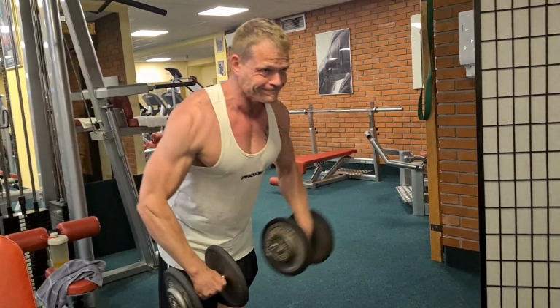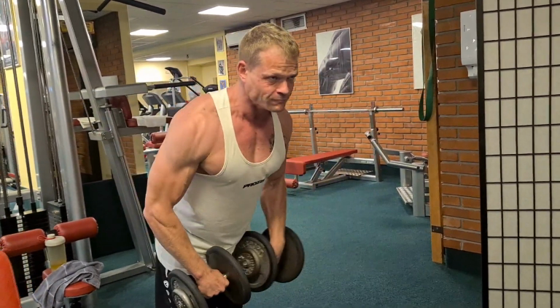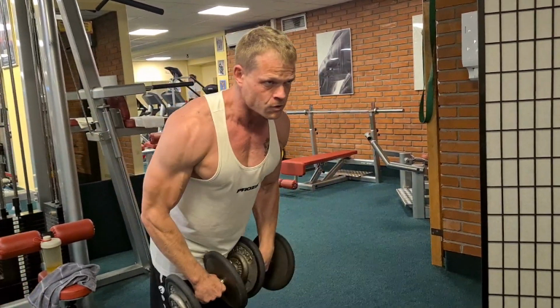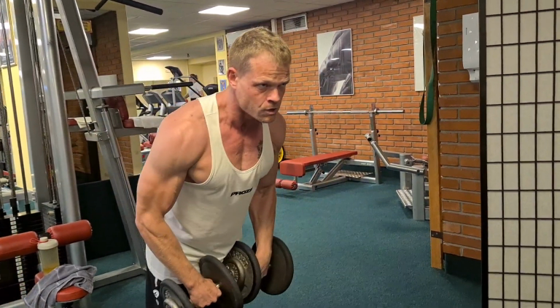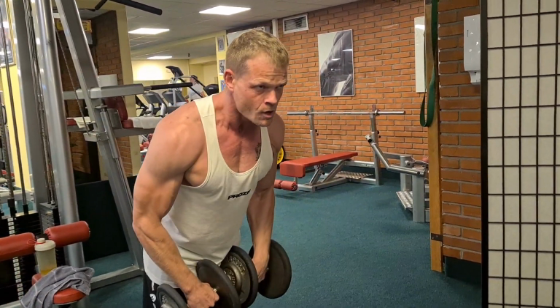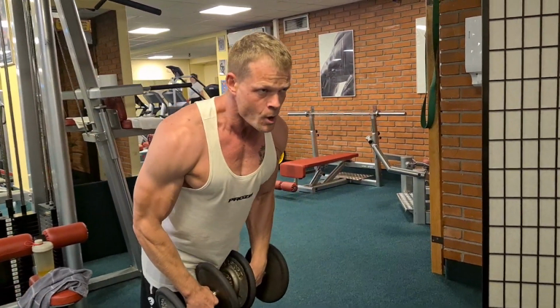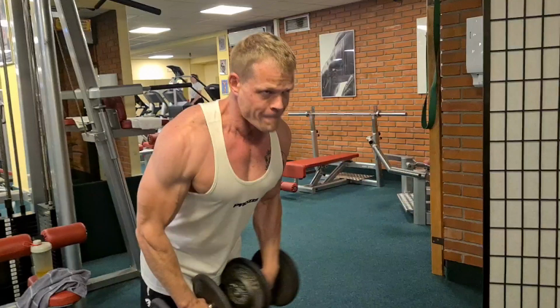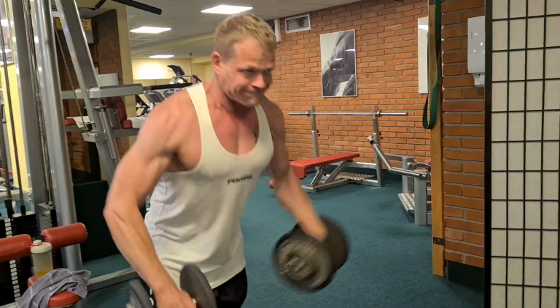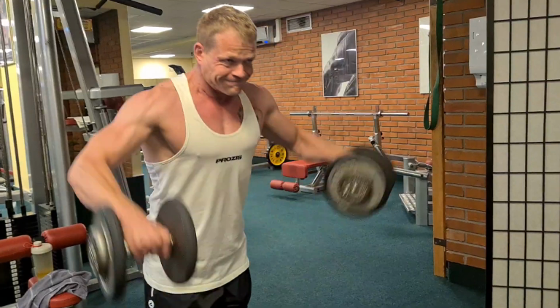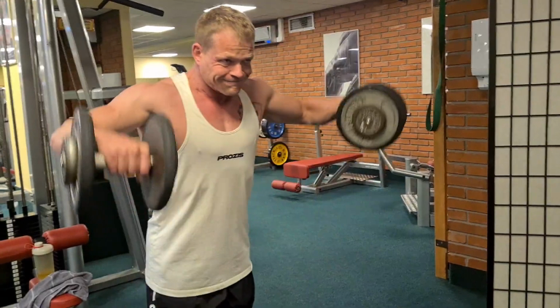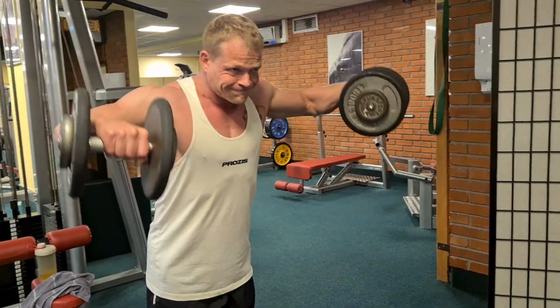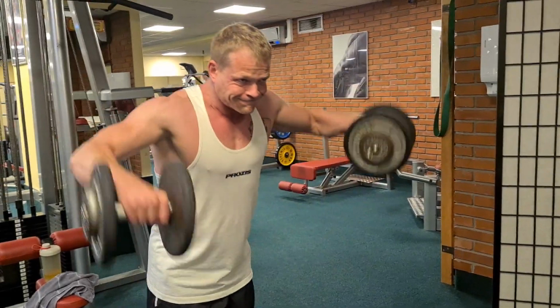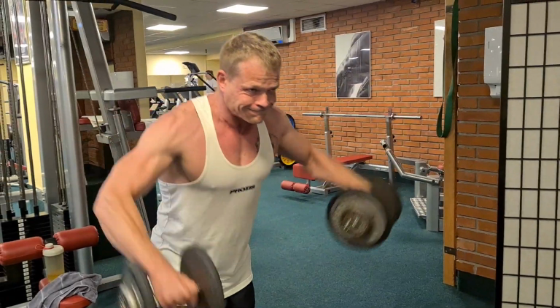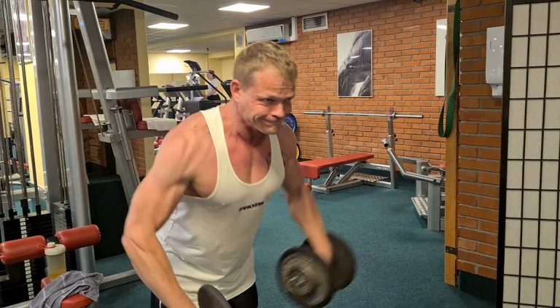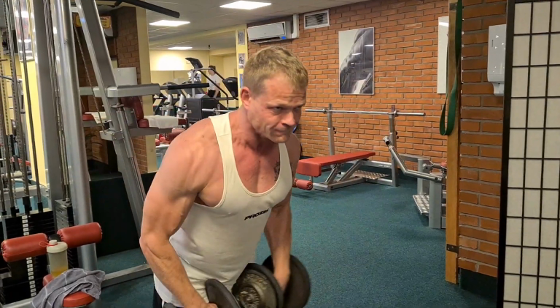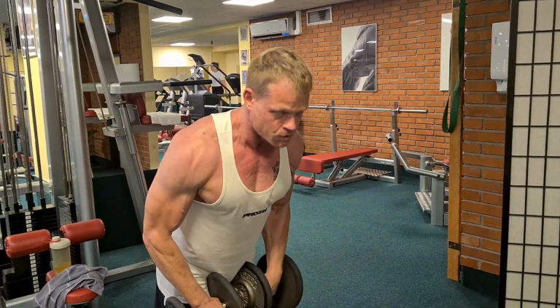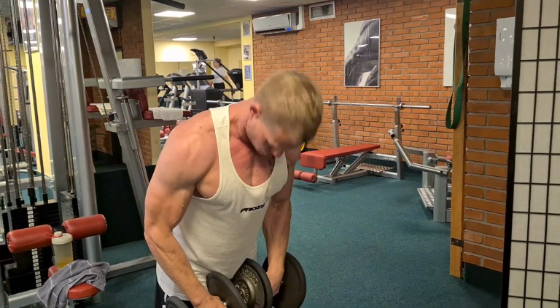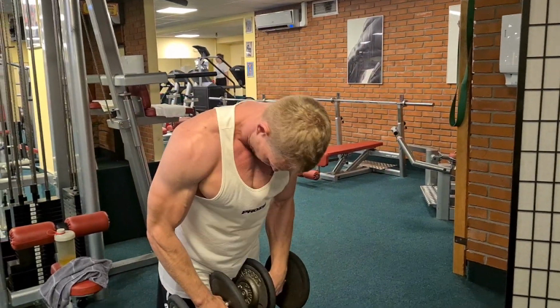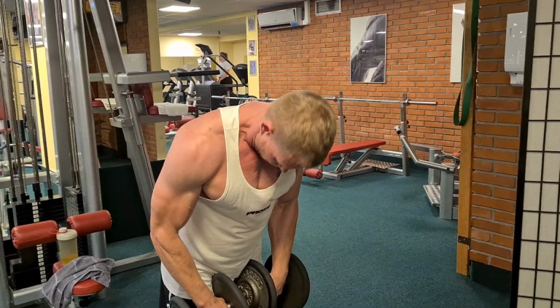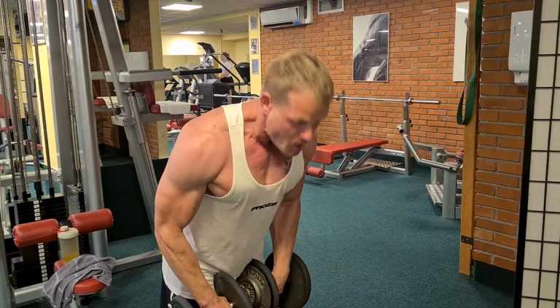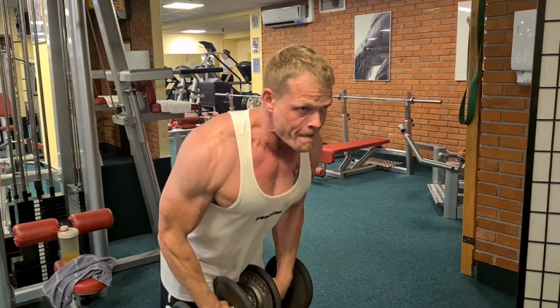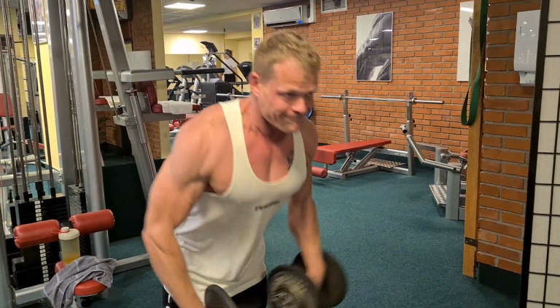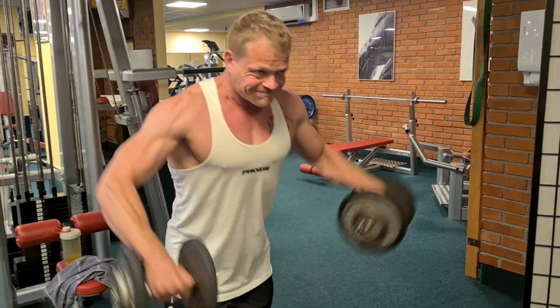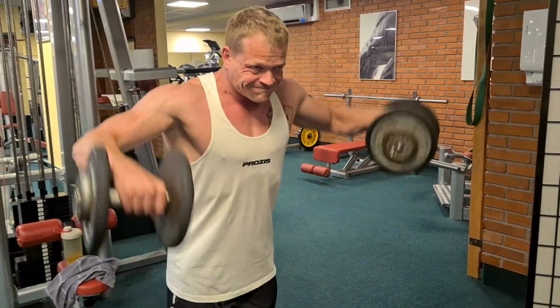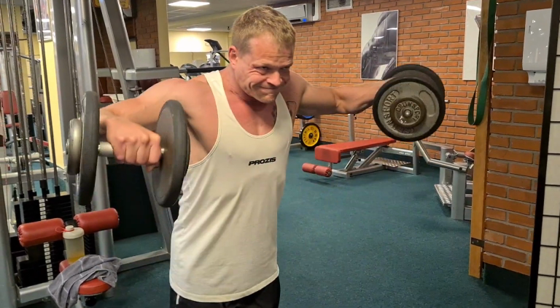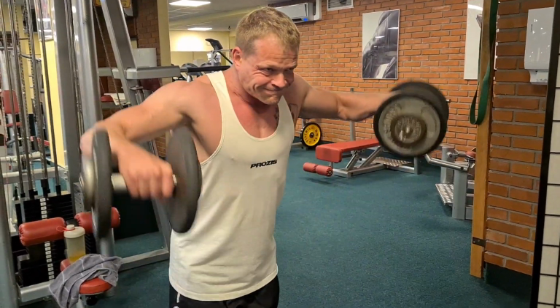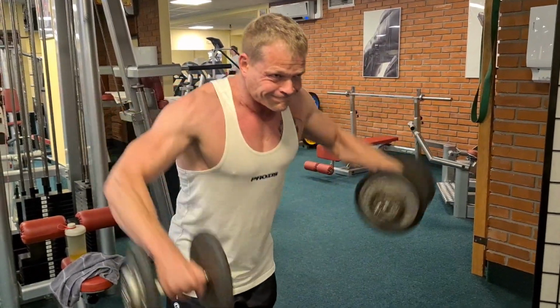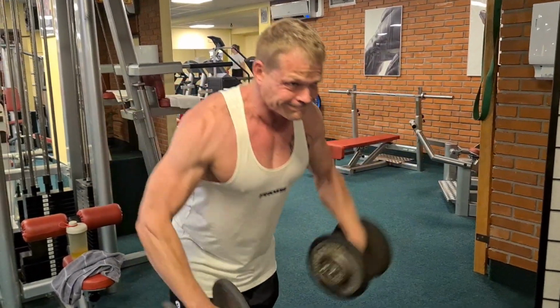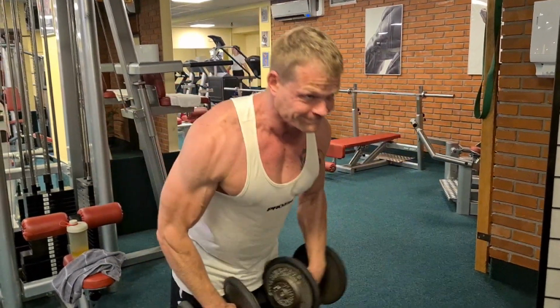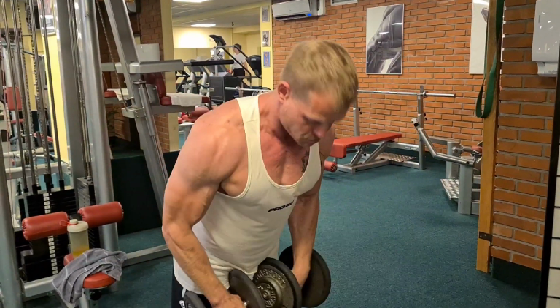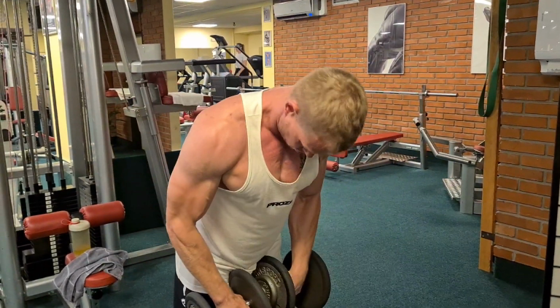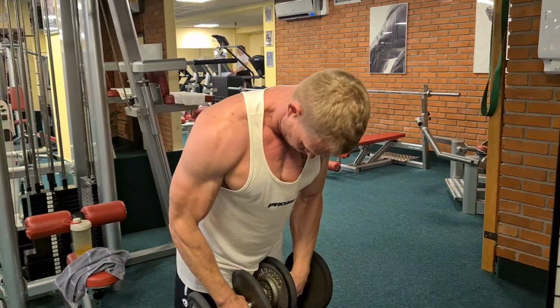Also ich gehe bis zum Muskelversagen, egal in welcher Wiederholung – bei der Übung natürlich.